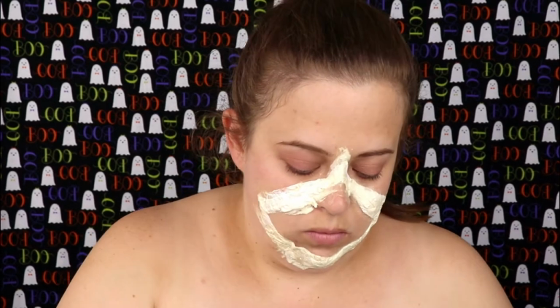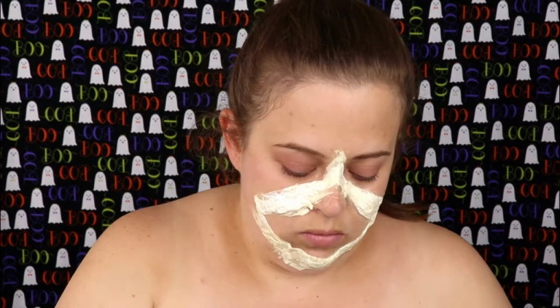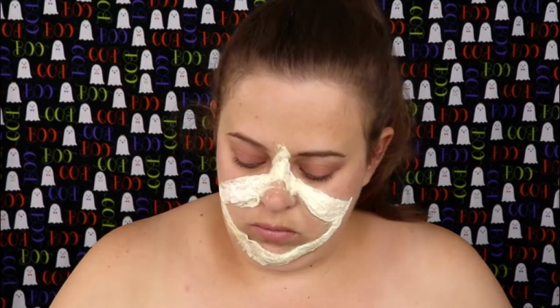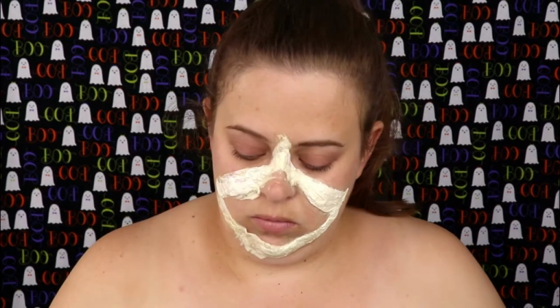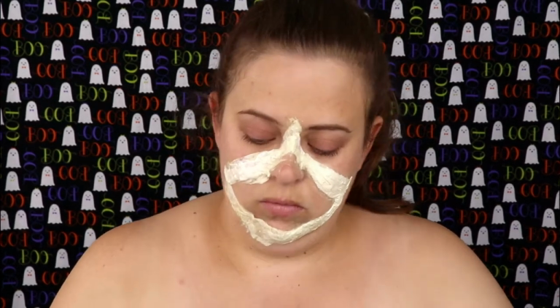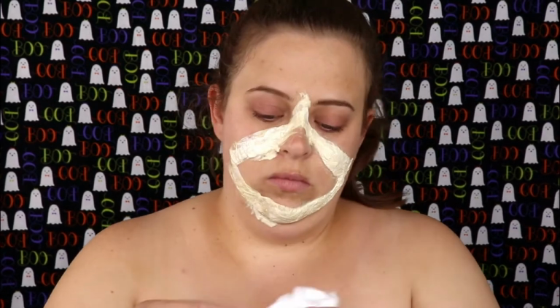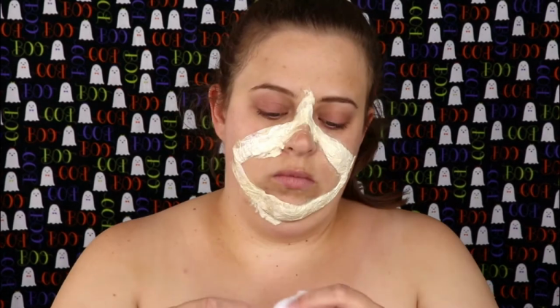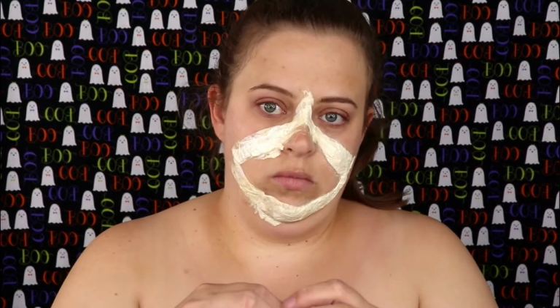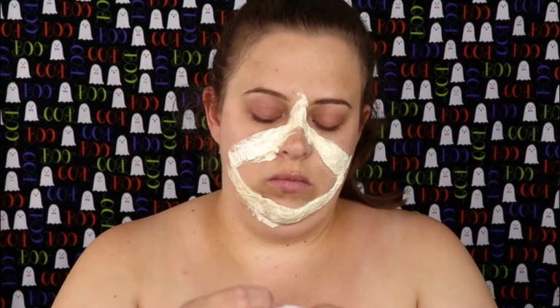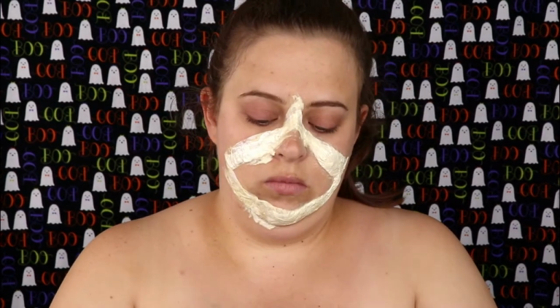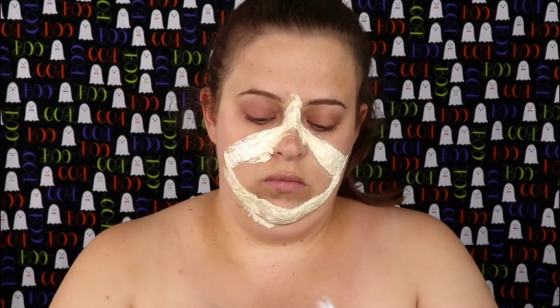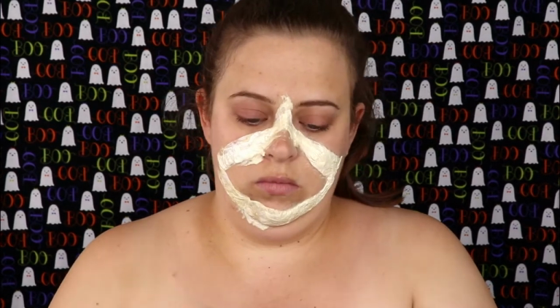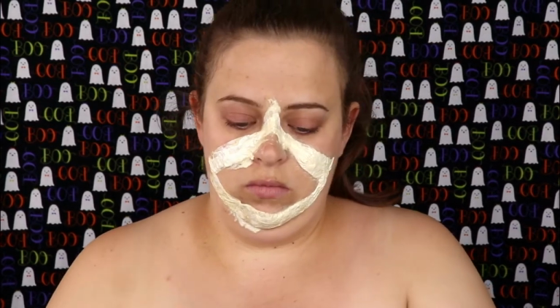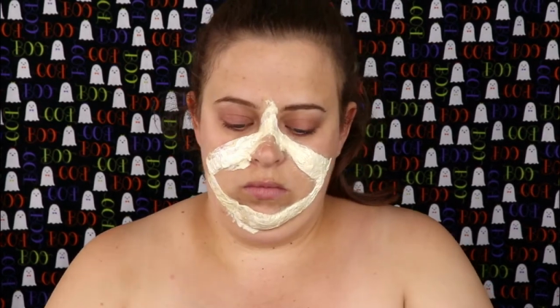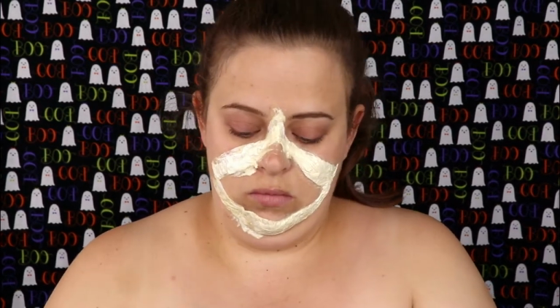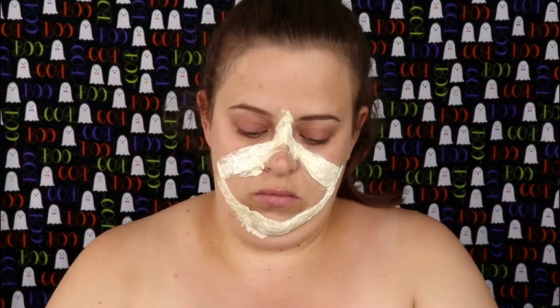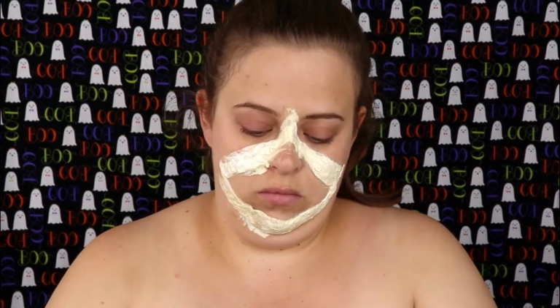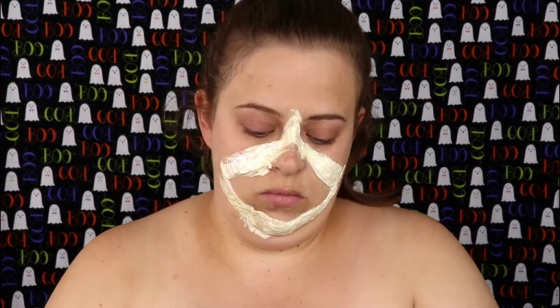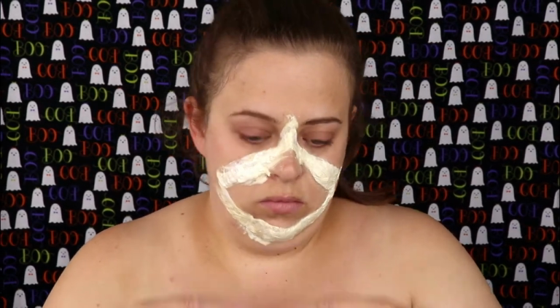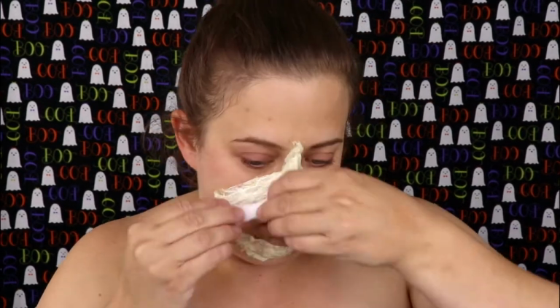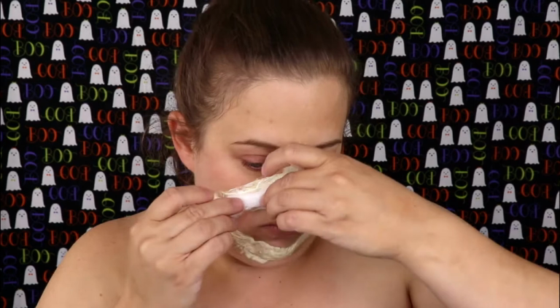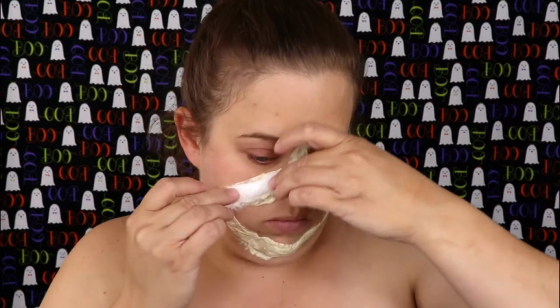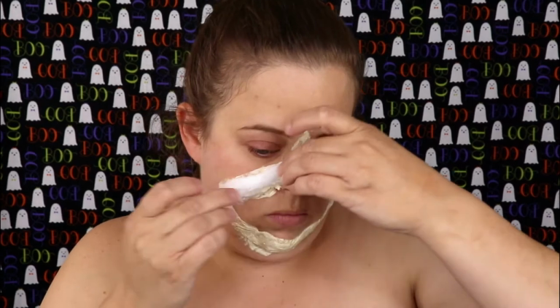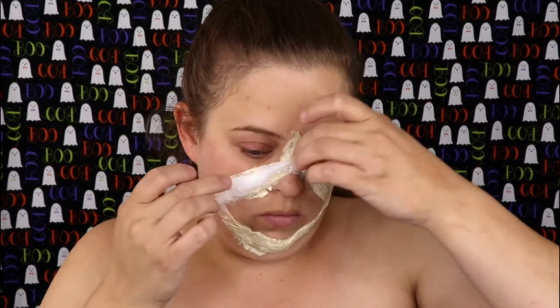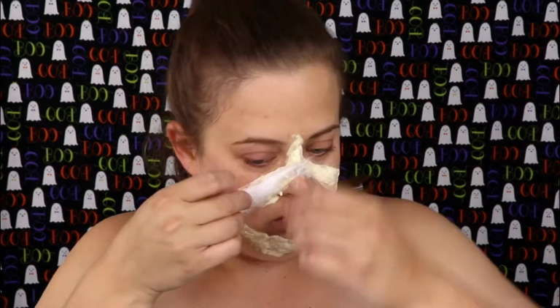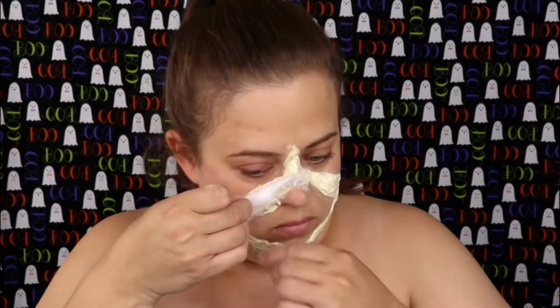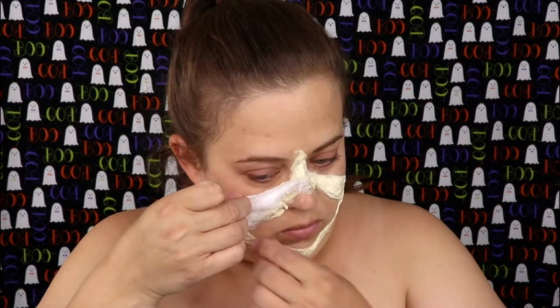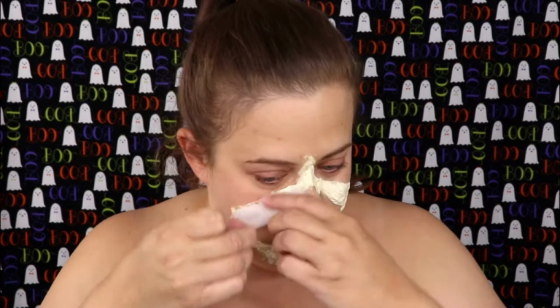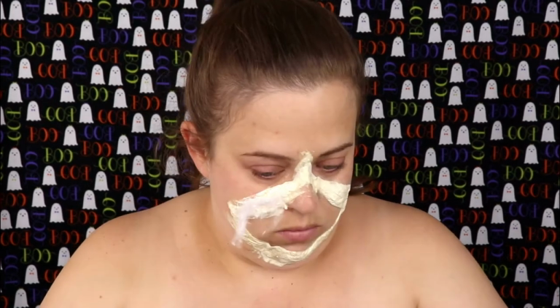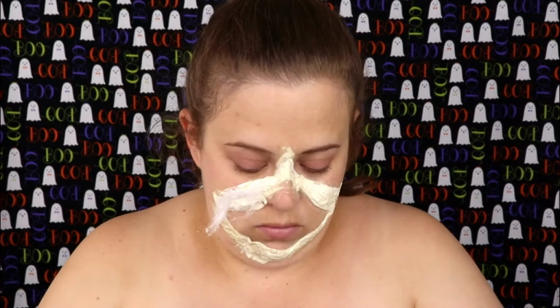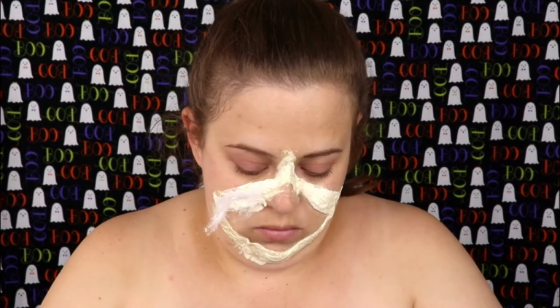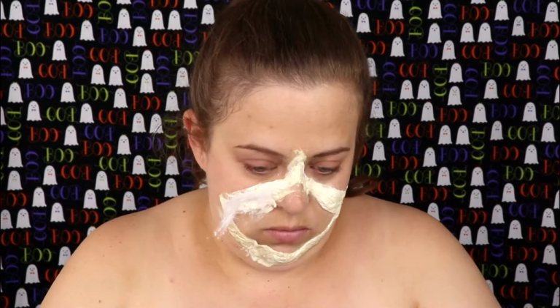Now that that has dried, I'm going to do the same thing again, but instead of using tissue paper, I'm going to use cotton balls.